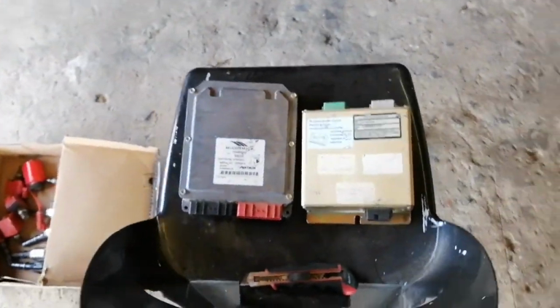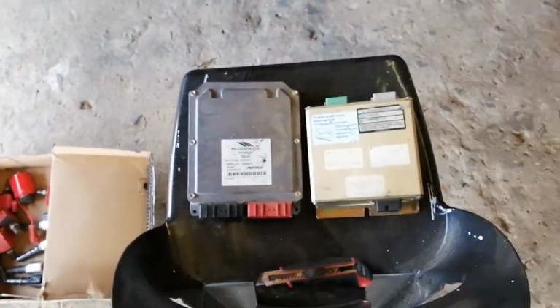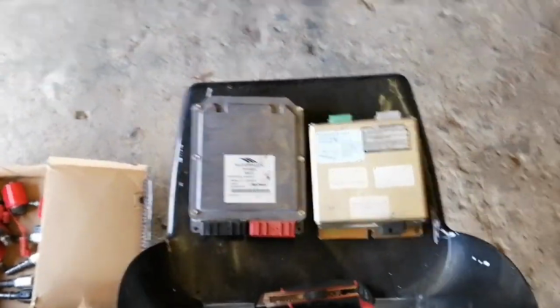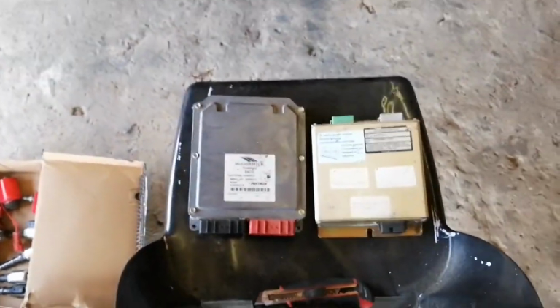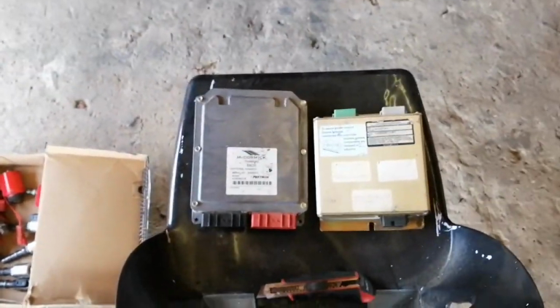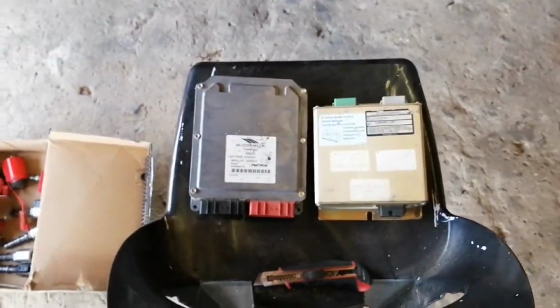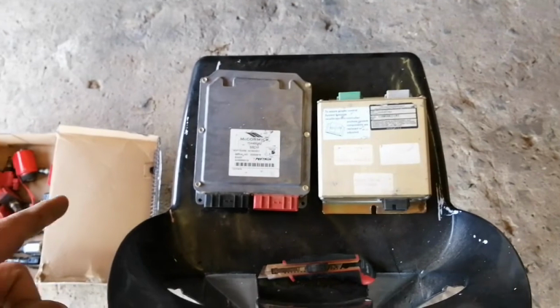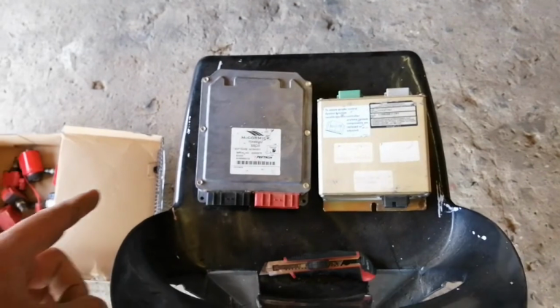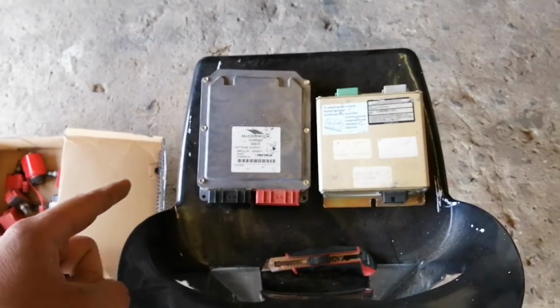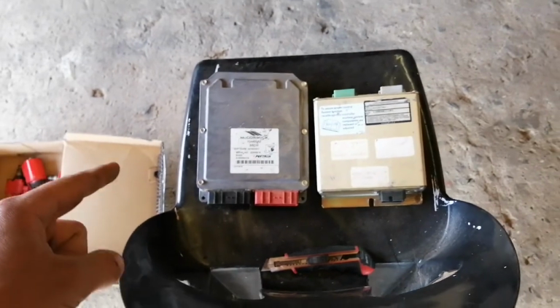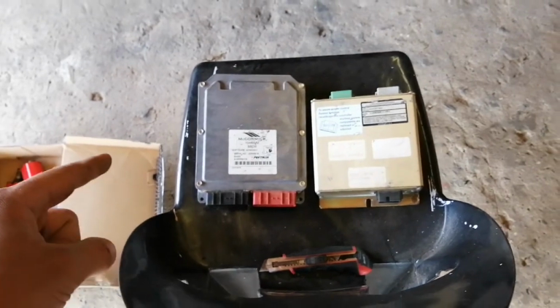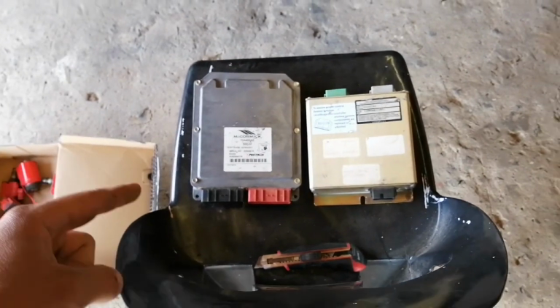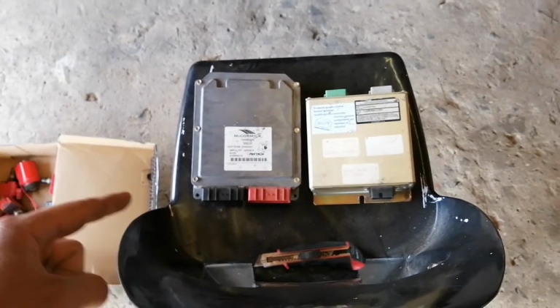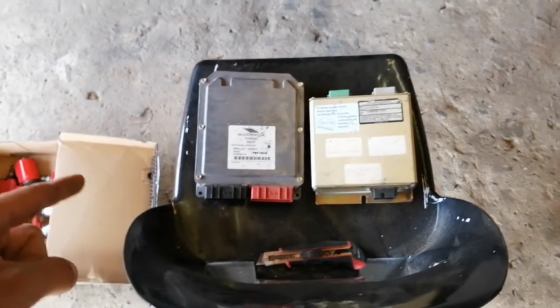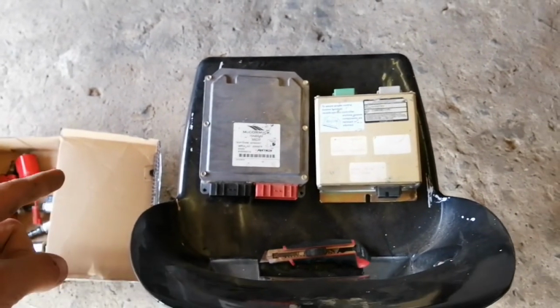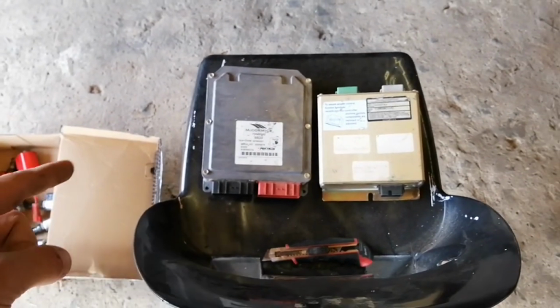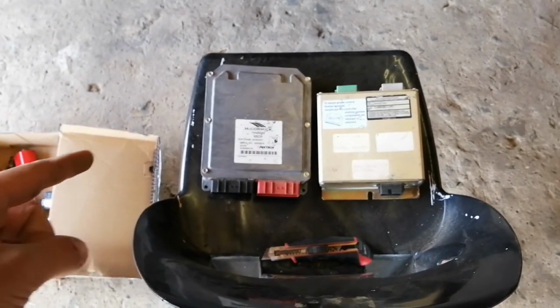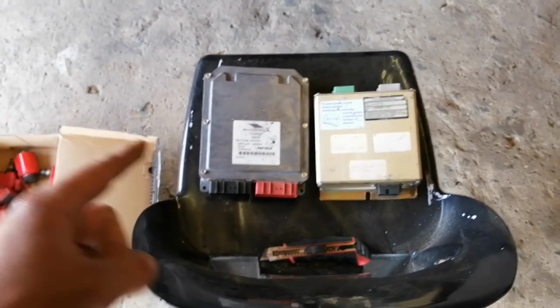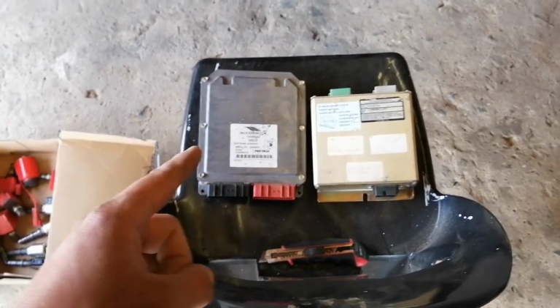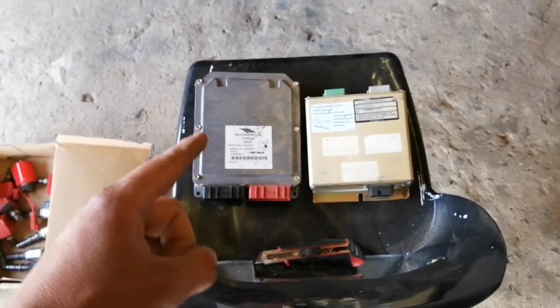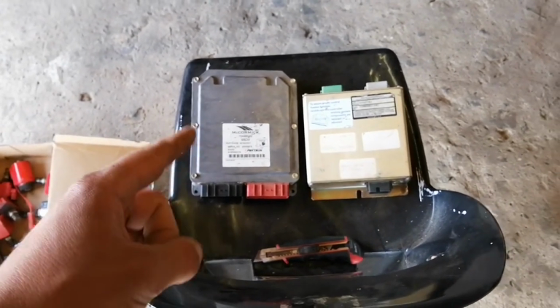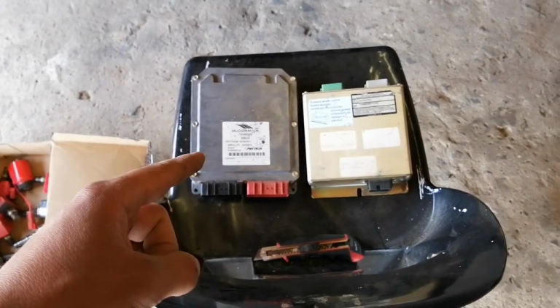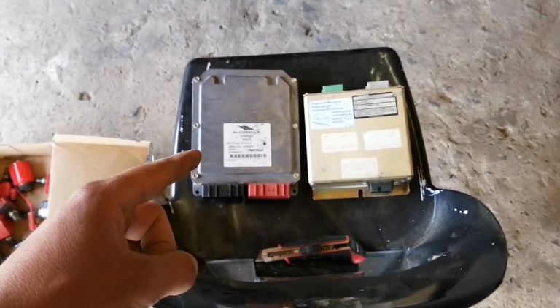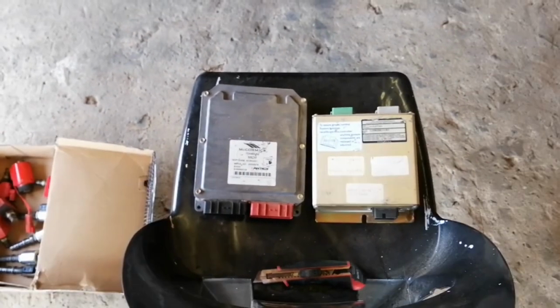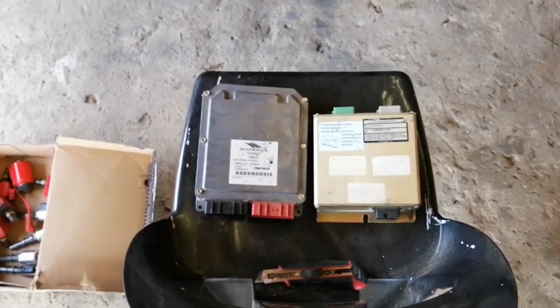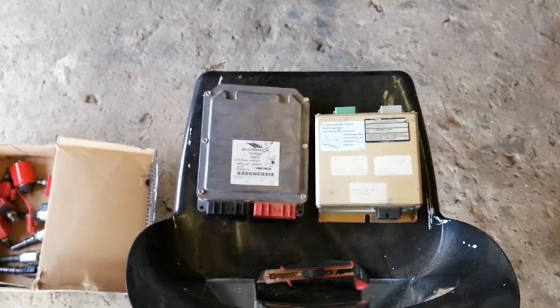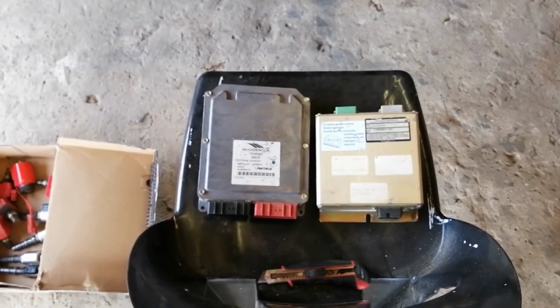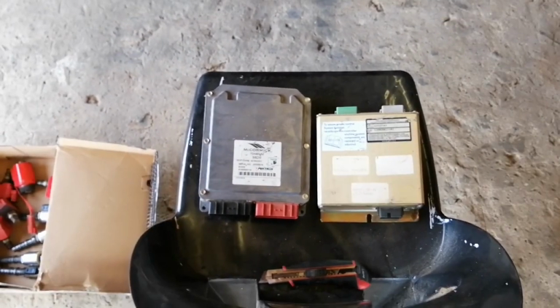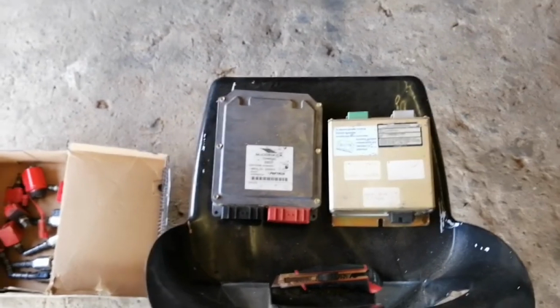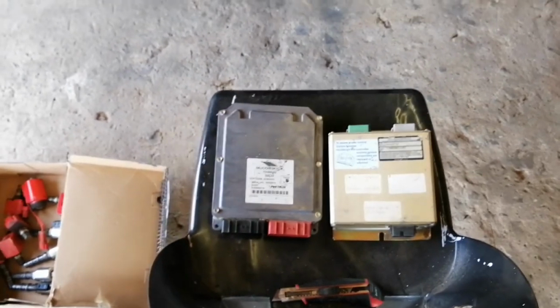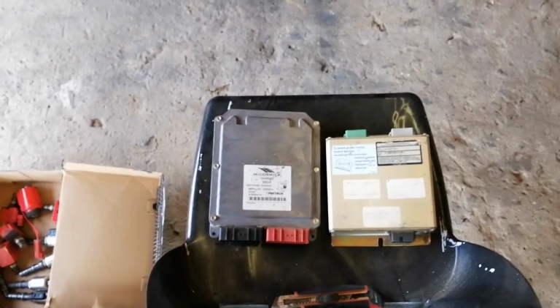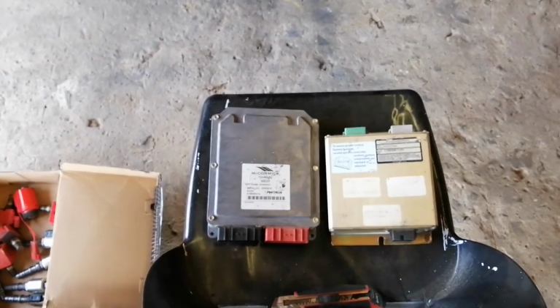These are the computer boxes — one is for the gearbox and the other one is for the lift.